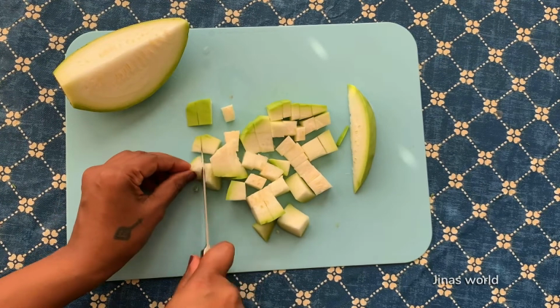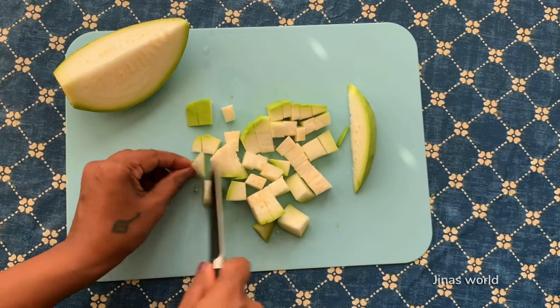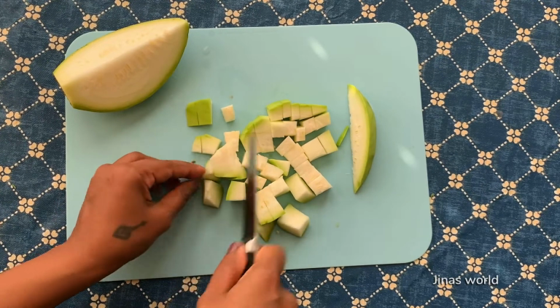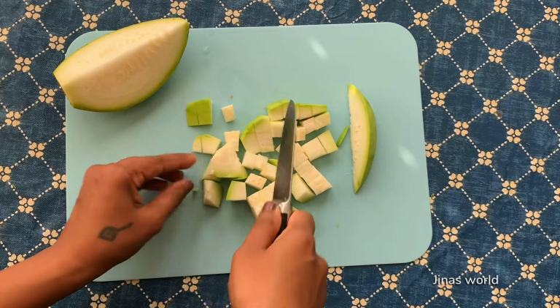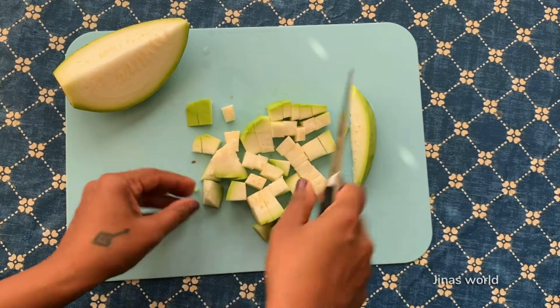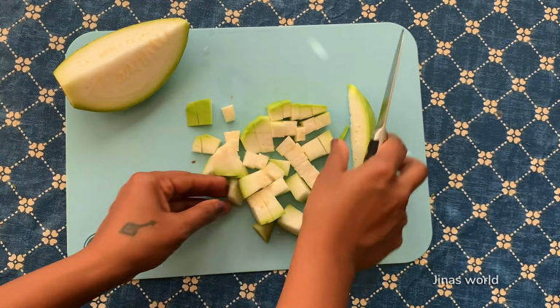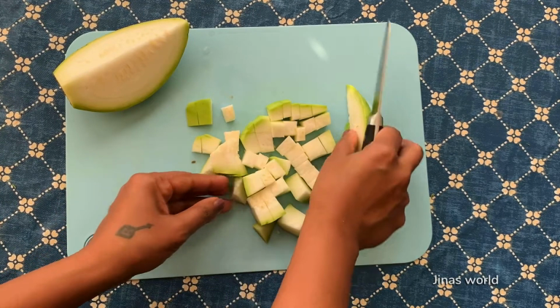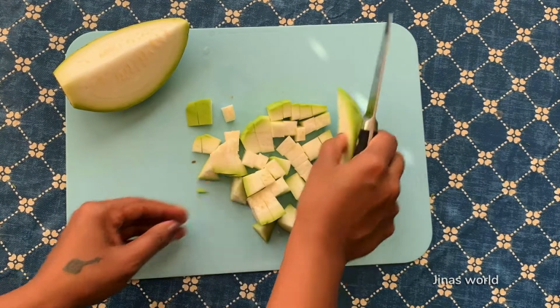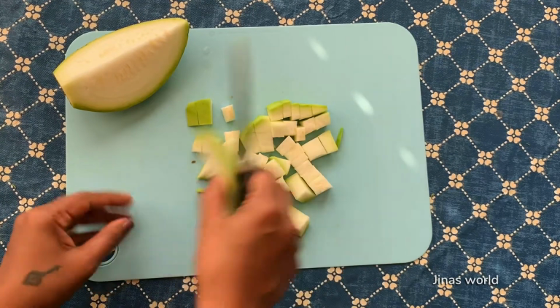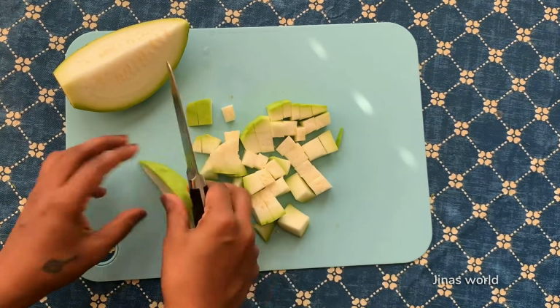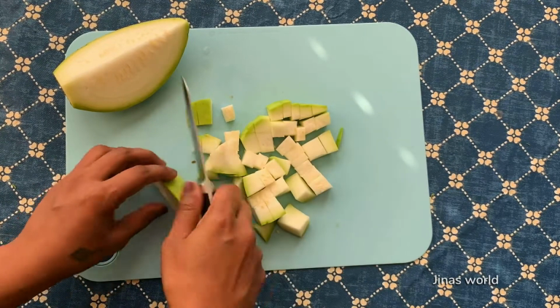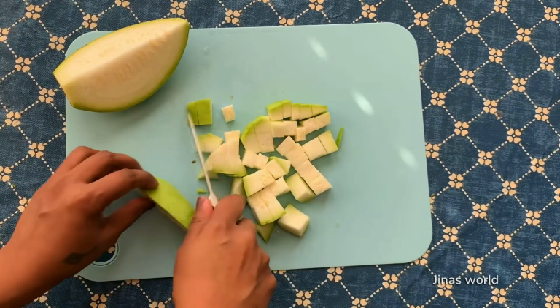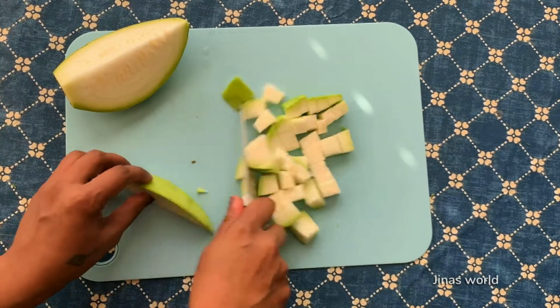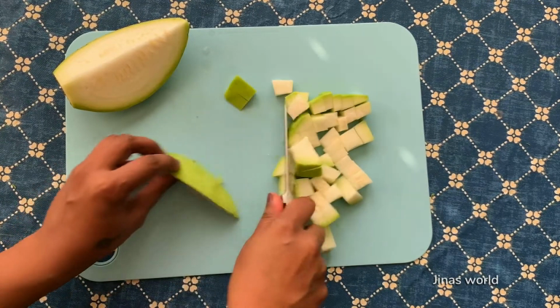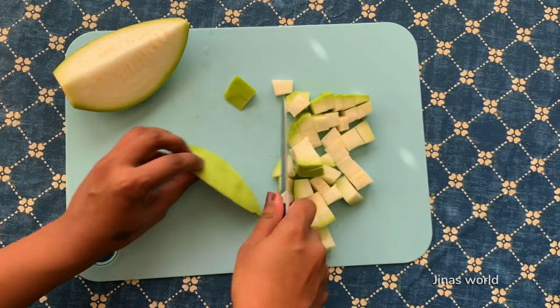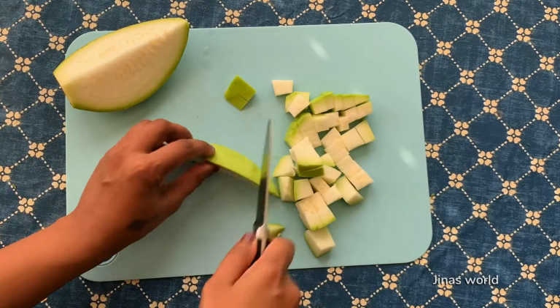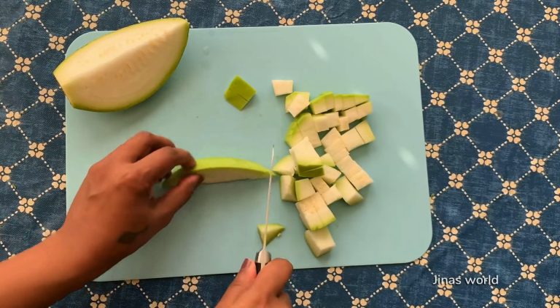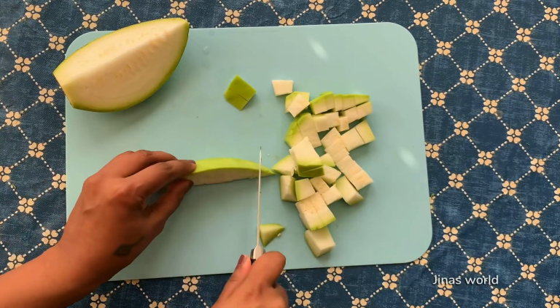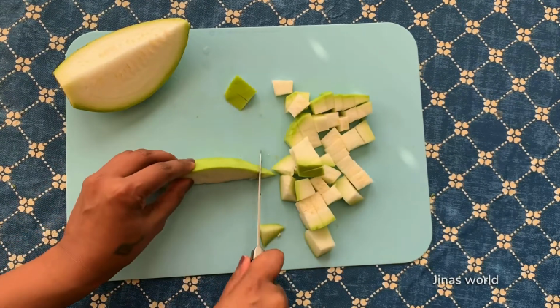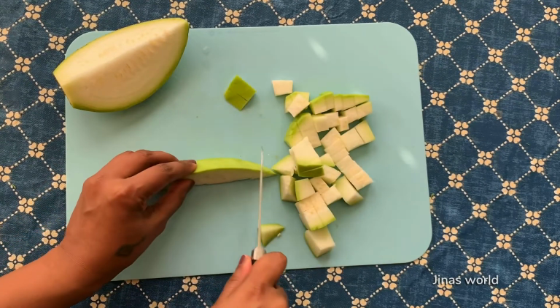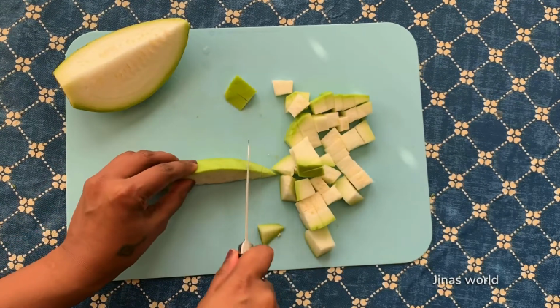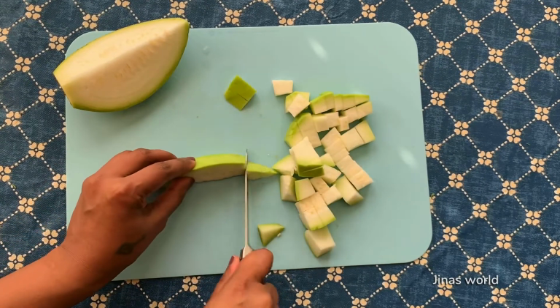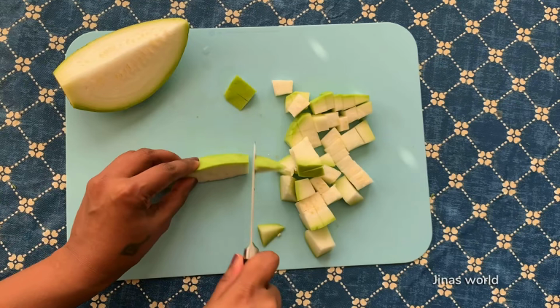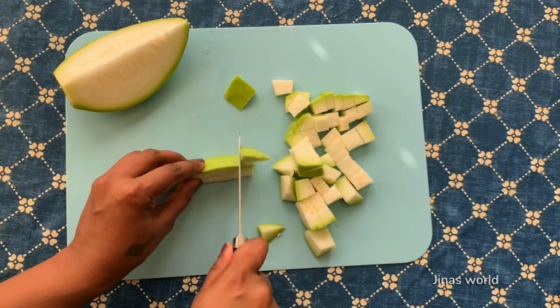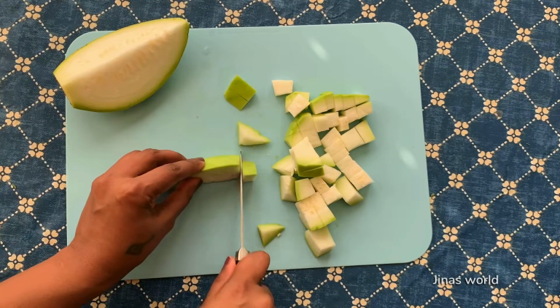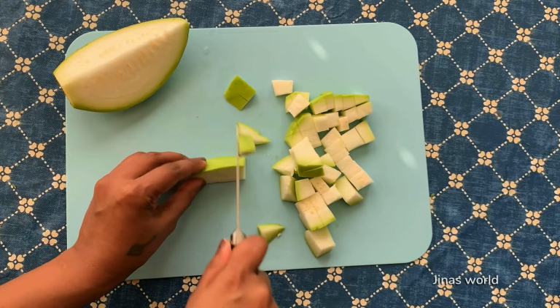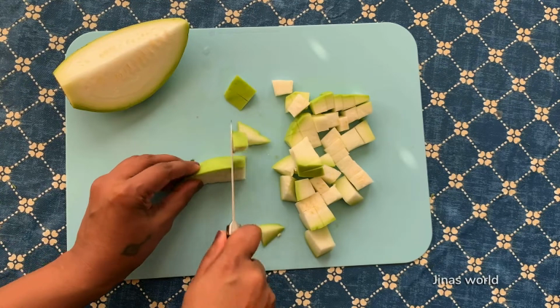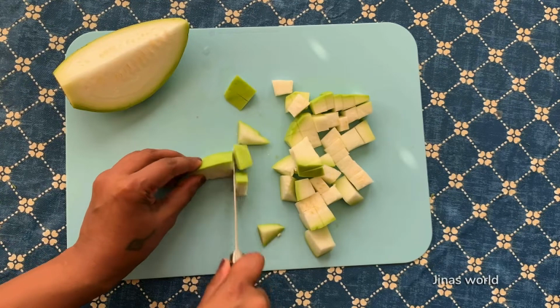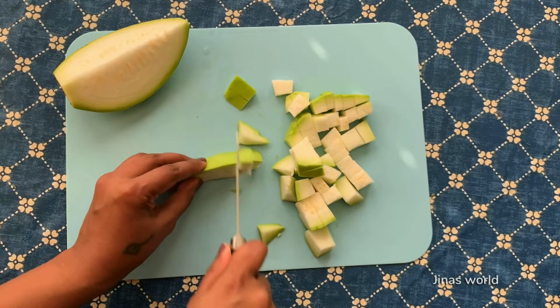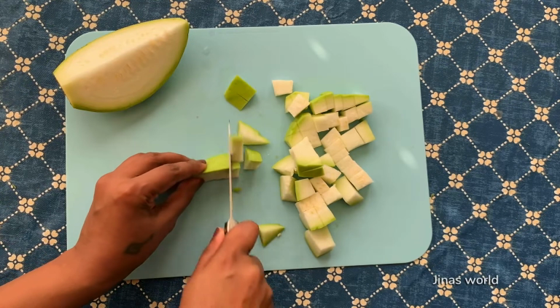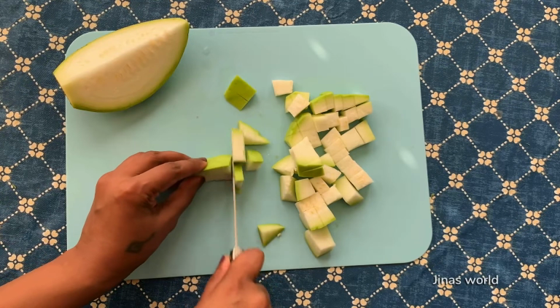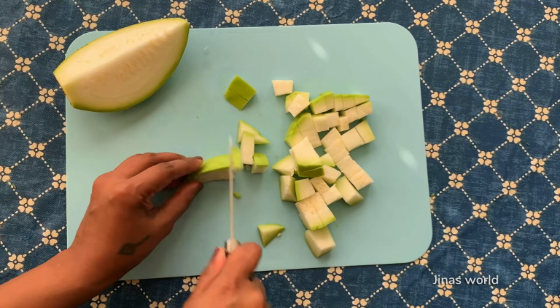Always make its juice if the Lauki is sweet. Do not make it if it is bitter.